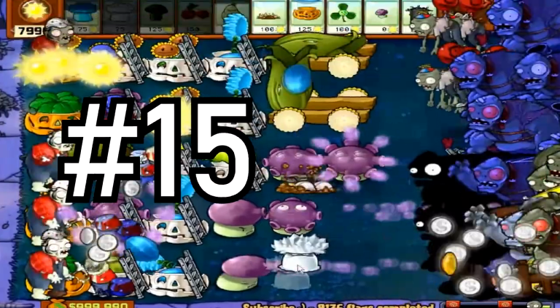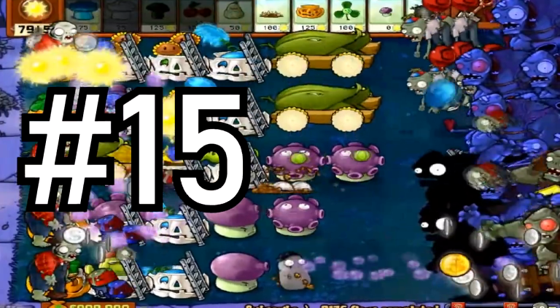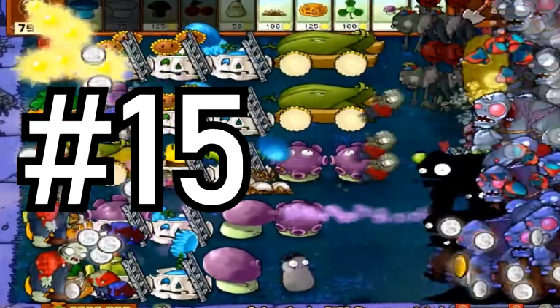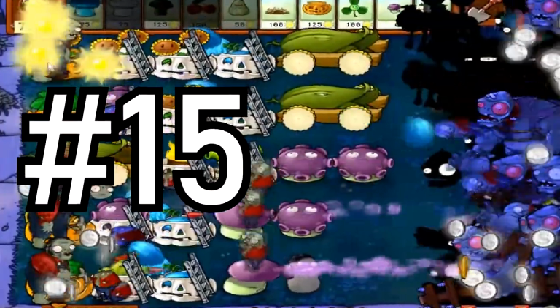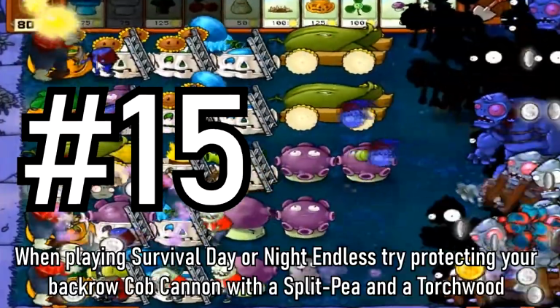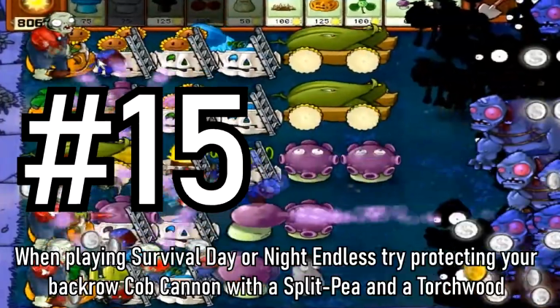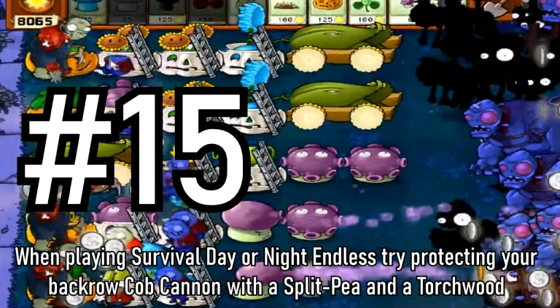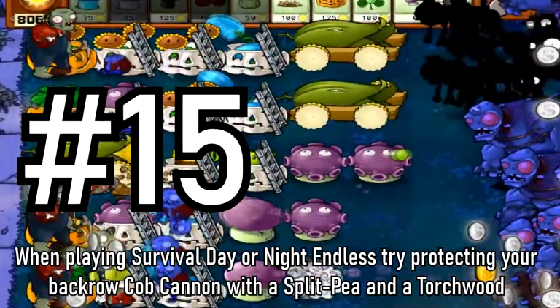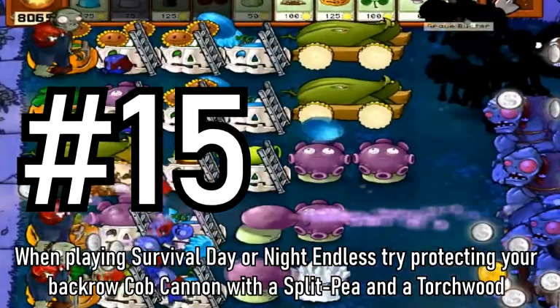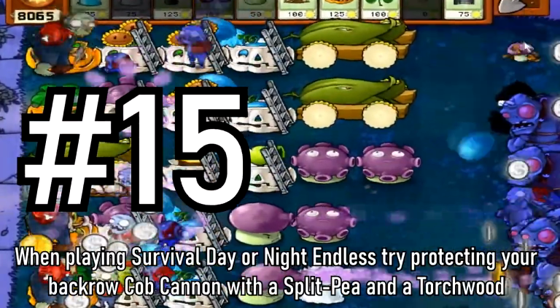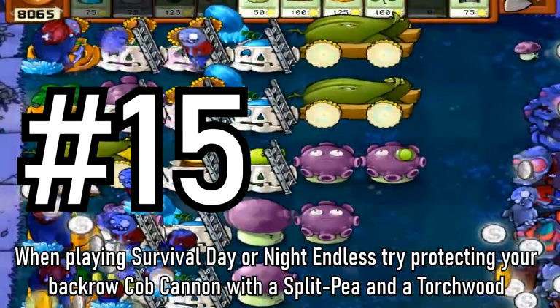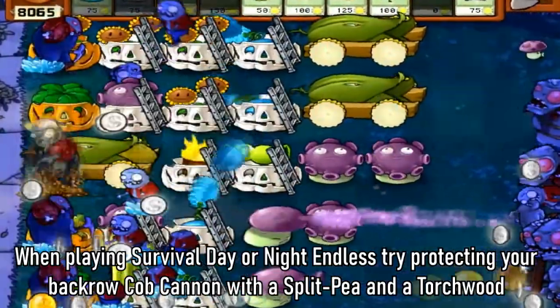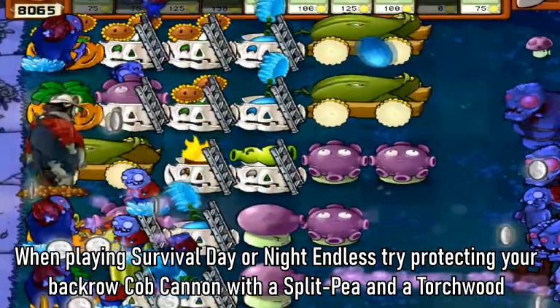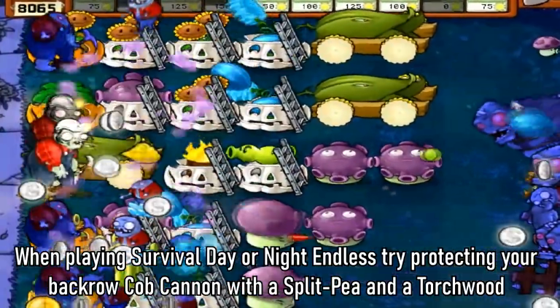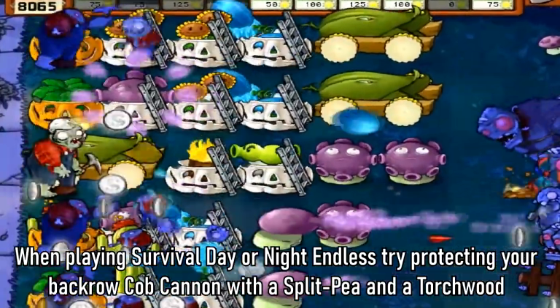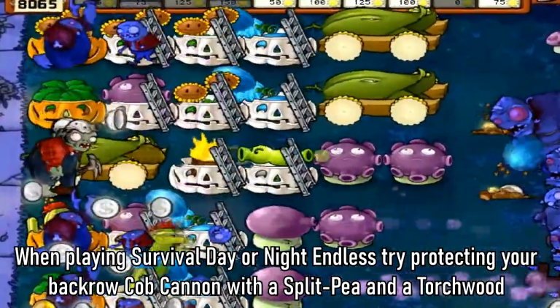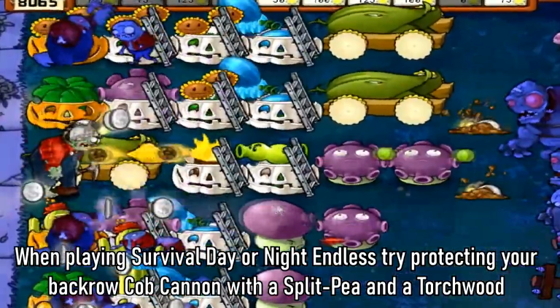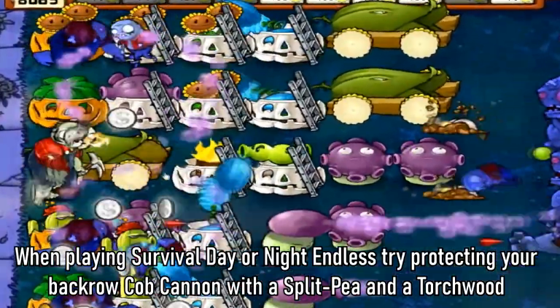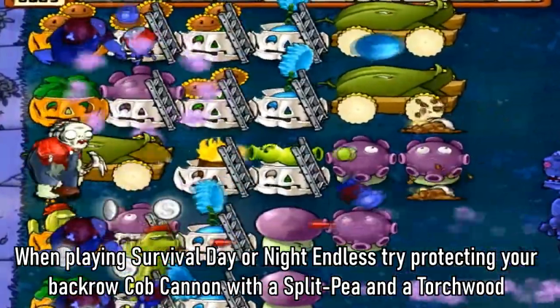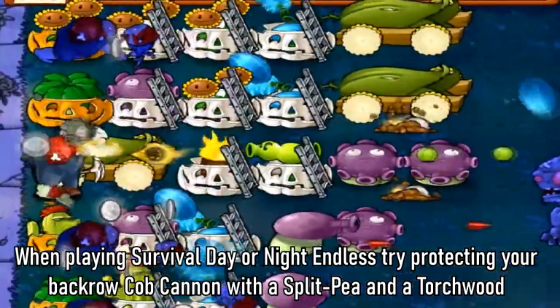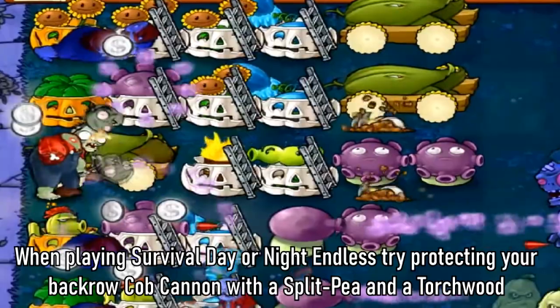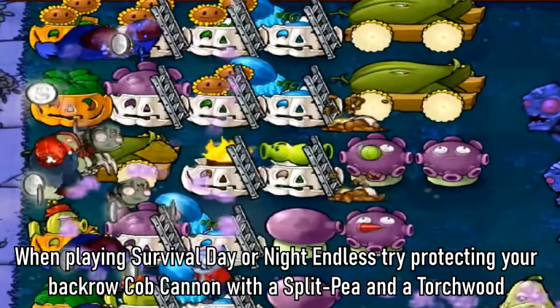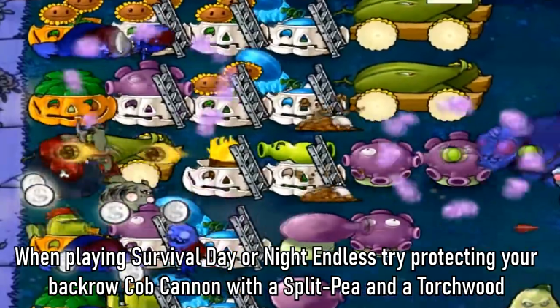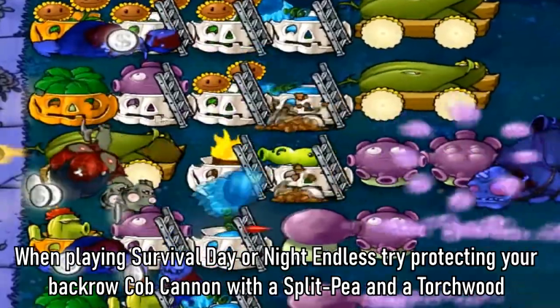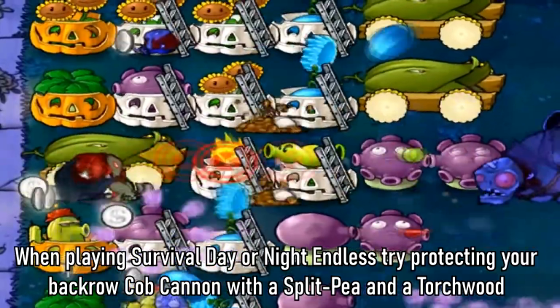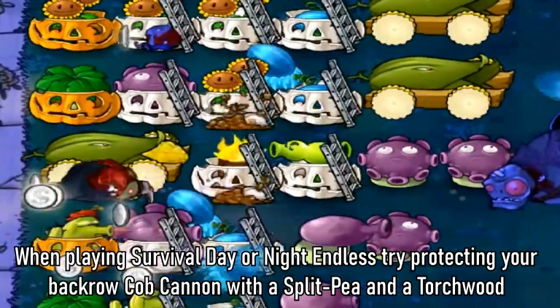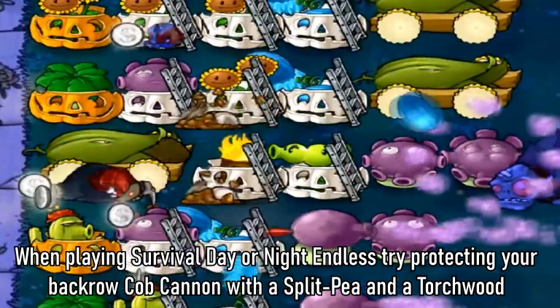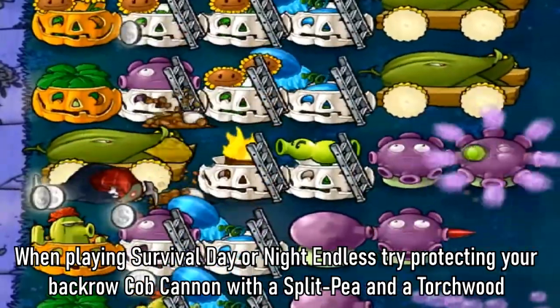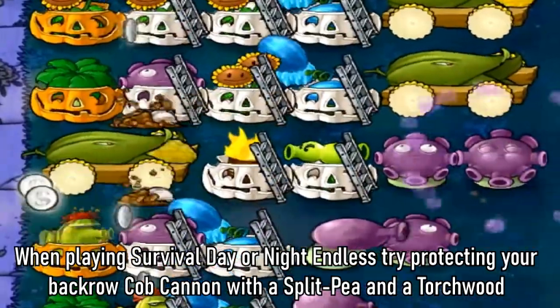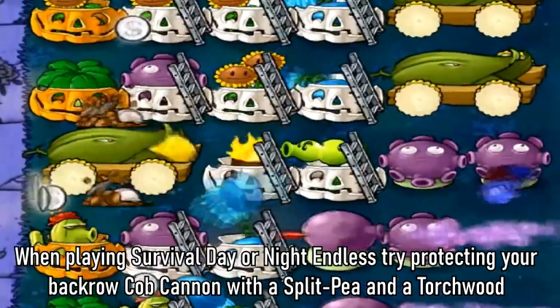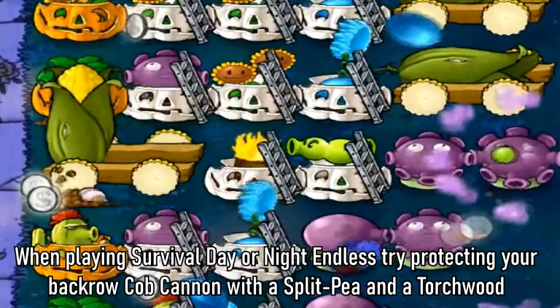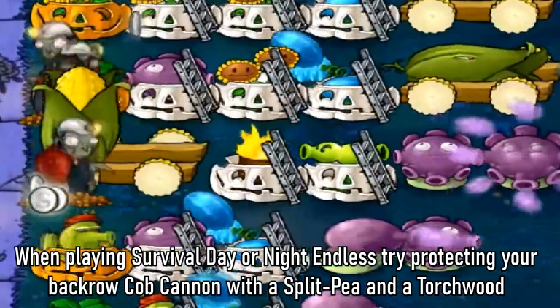Tip 15: When playing Survival Day or Night Endless, try protecting your back row cob cannon with a split pea and a torchwood.